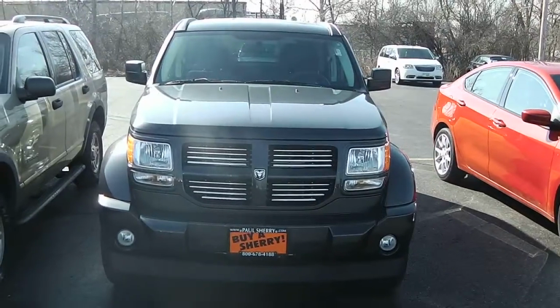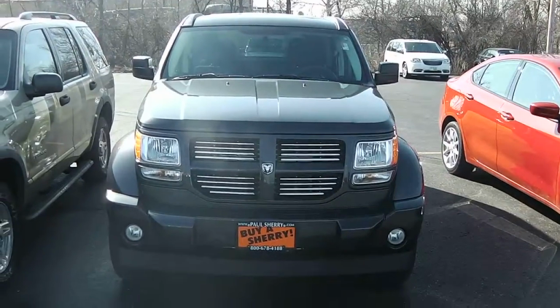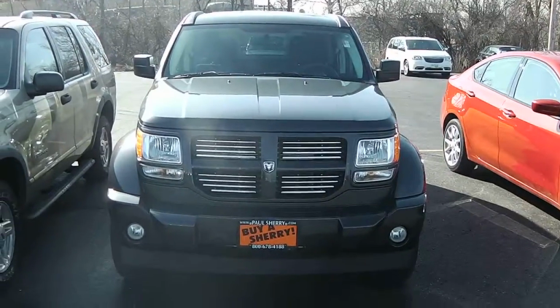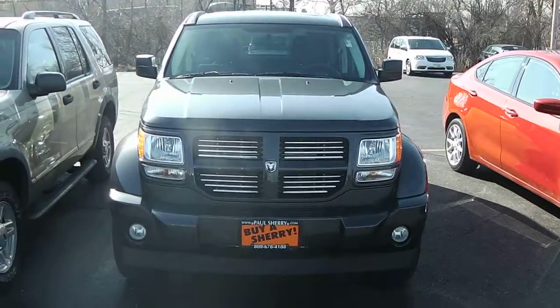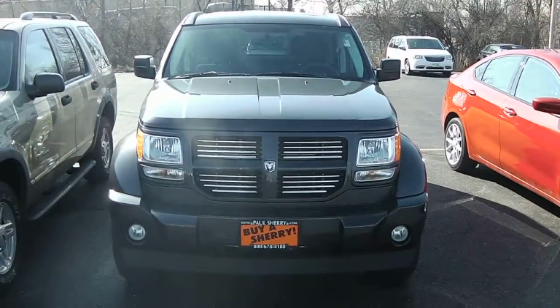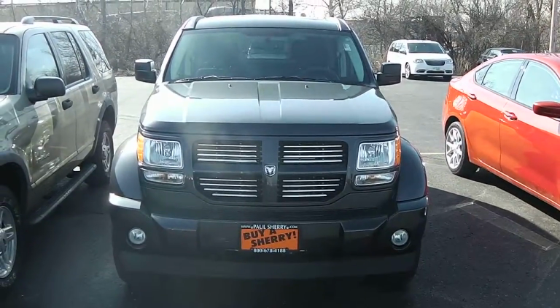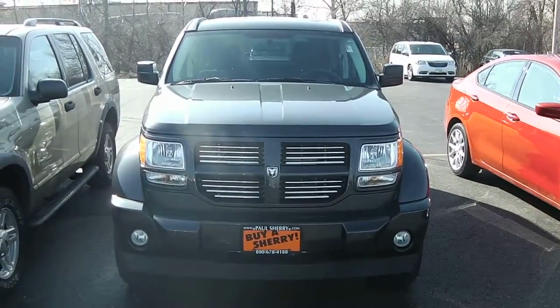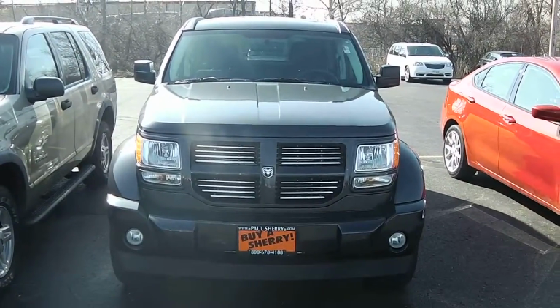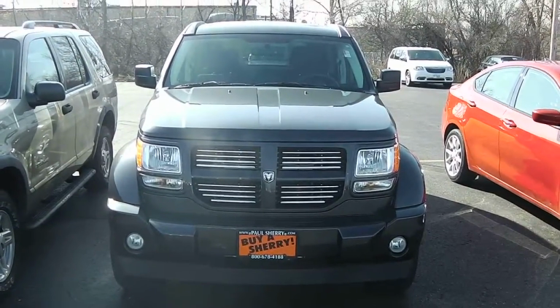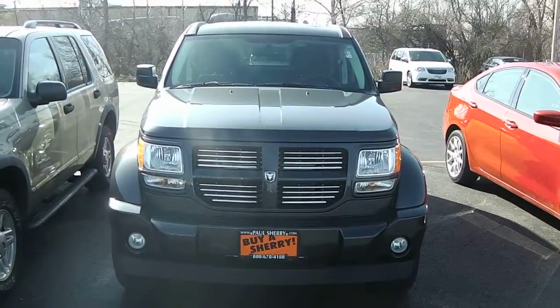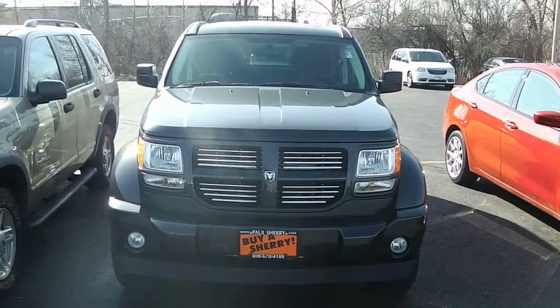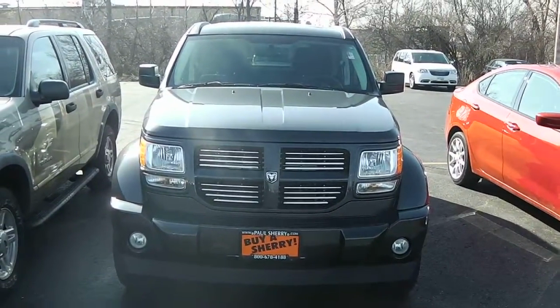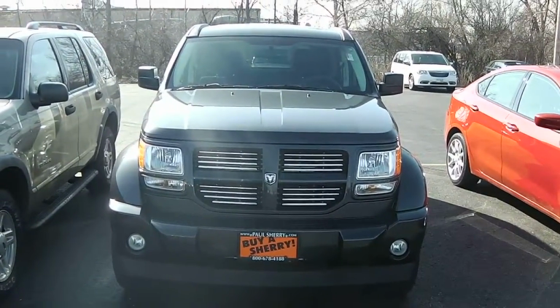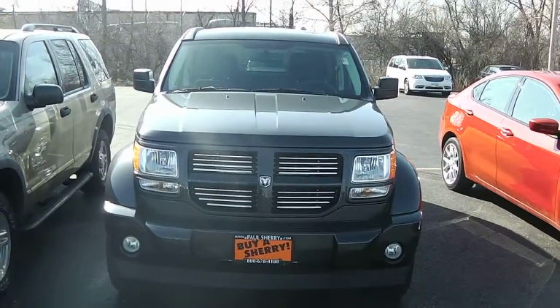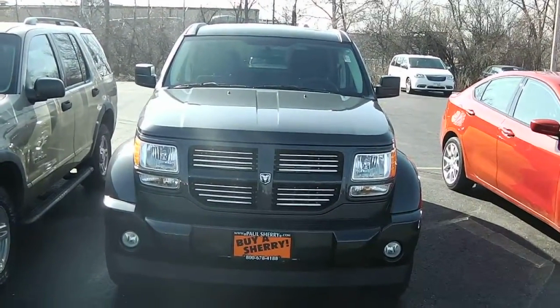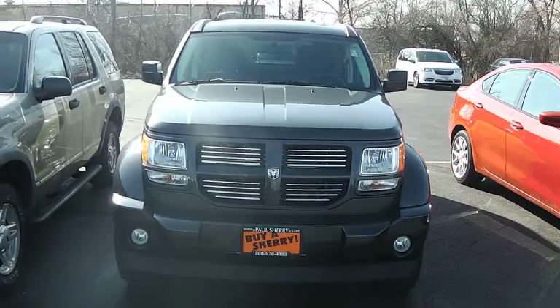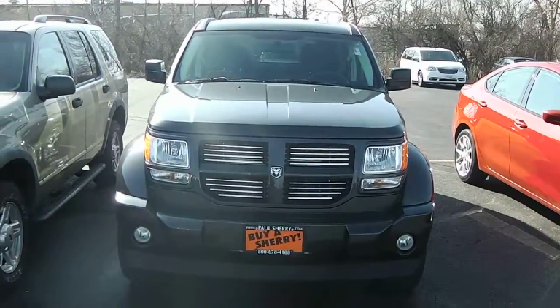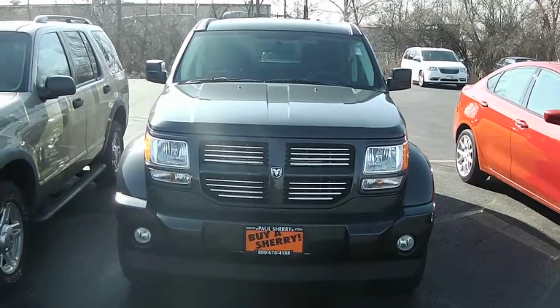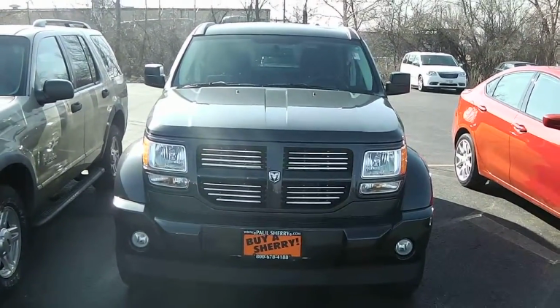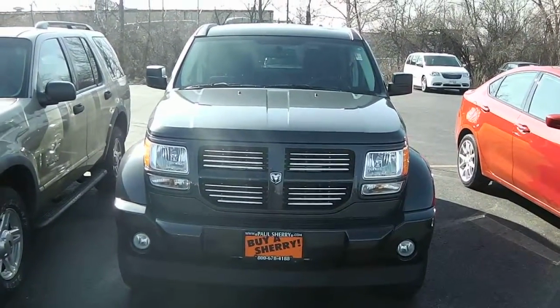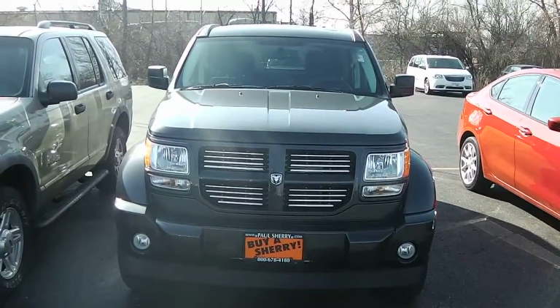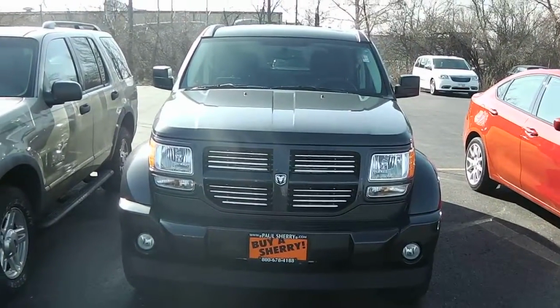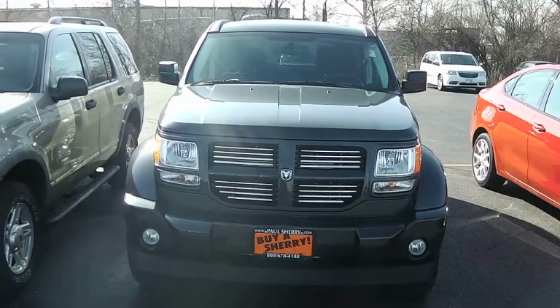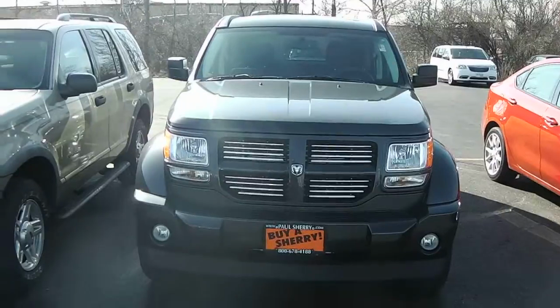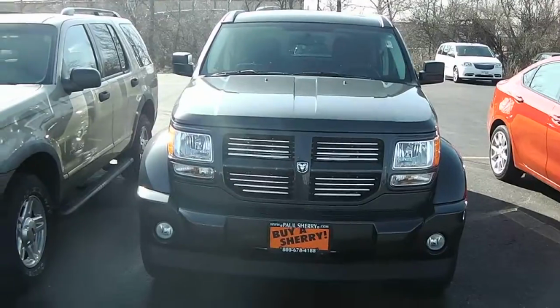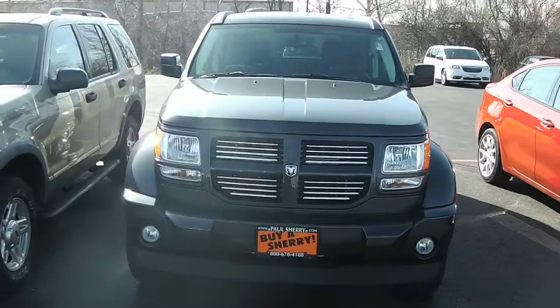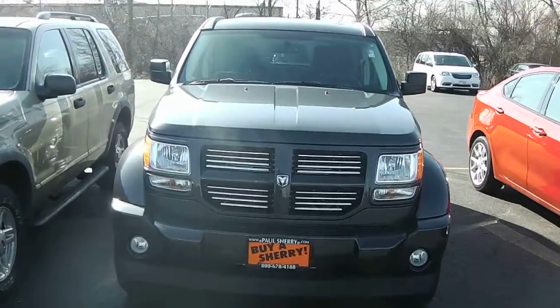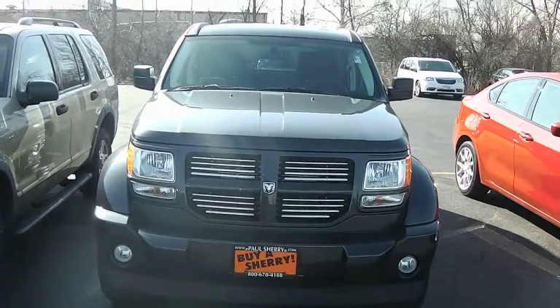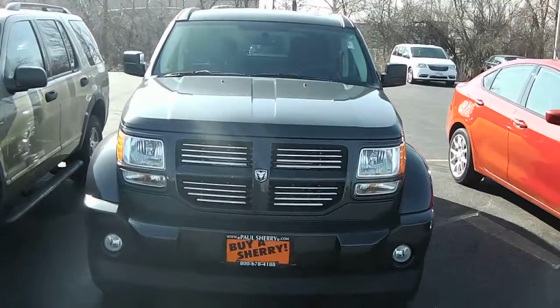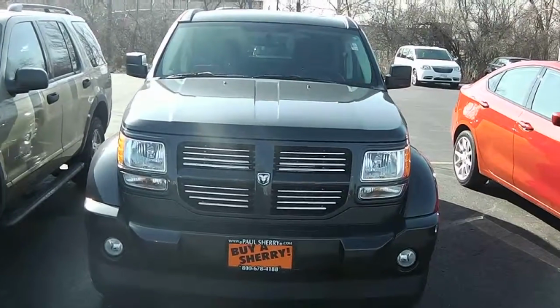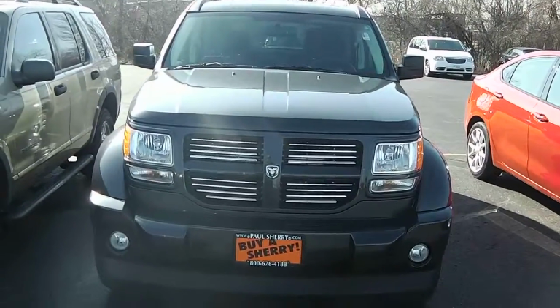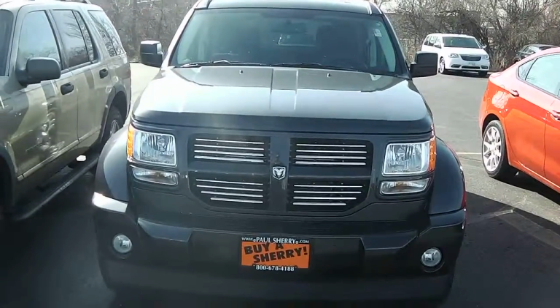Zach Smith with you here at Paul Sherry's in Piqua, Ohio. Here we're looking at a 2011 Dodge Nitro.